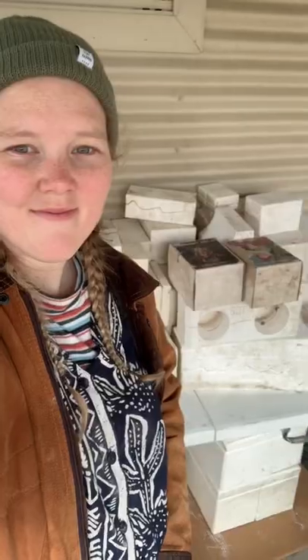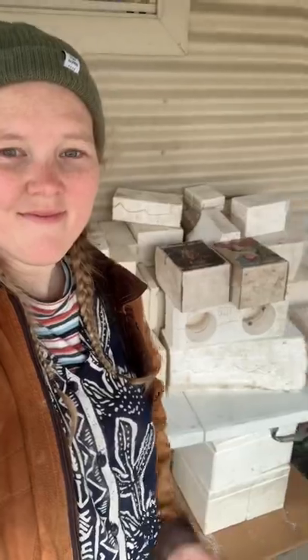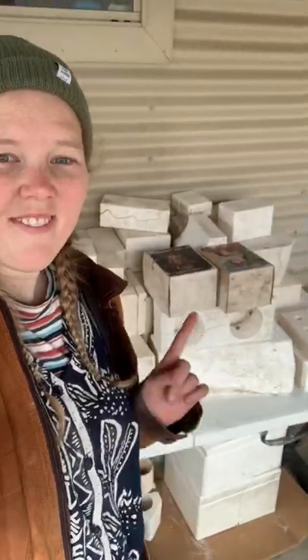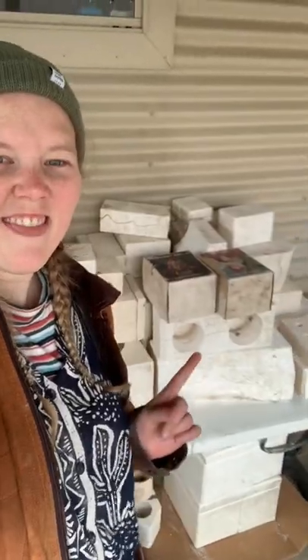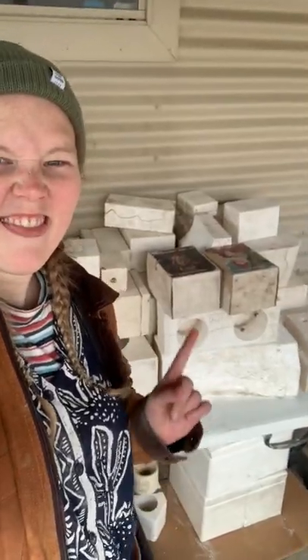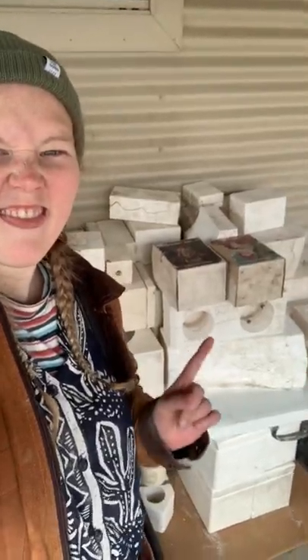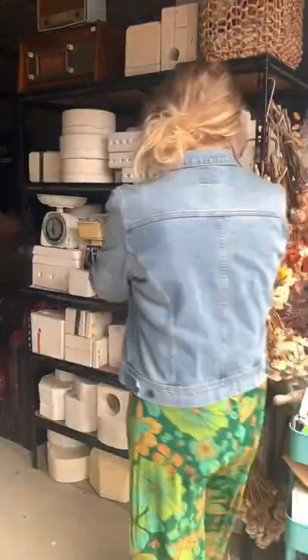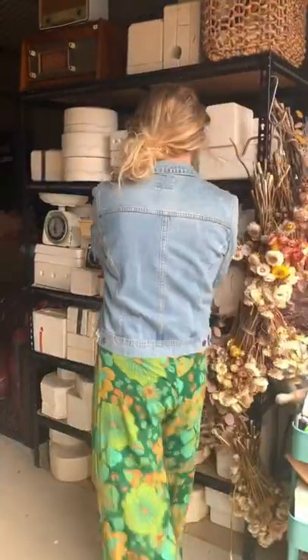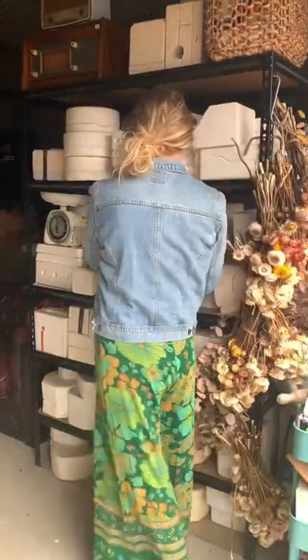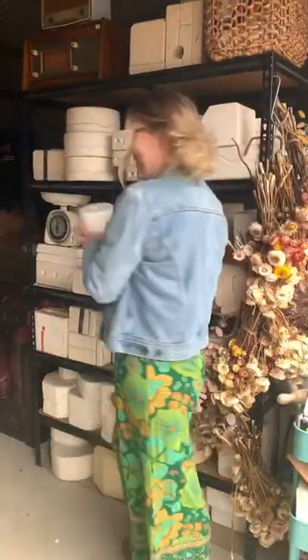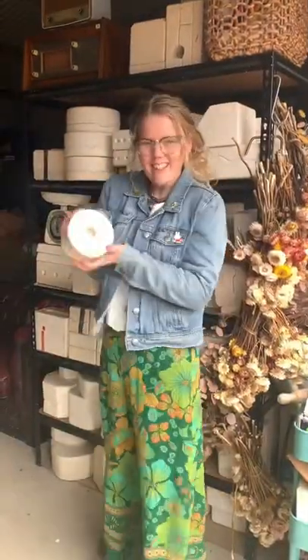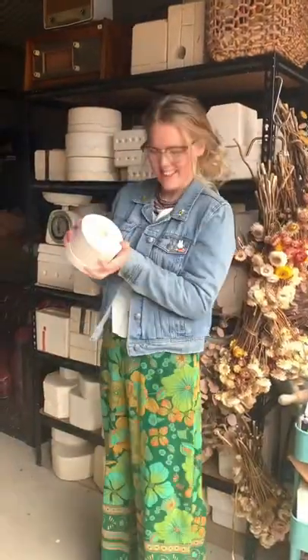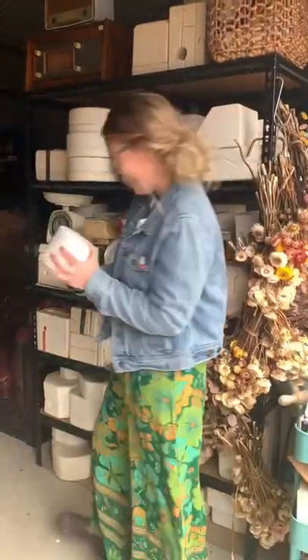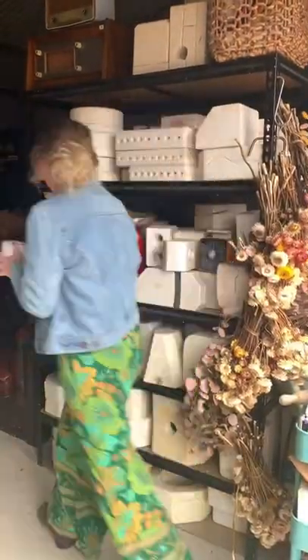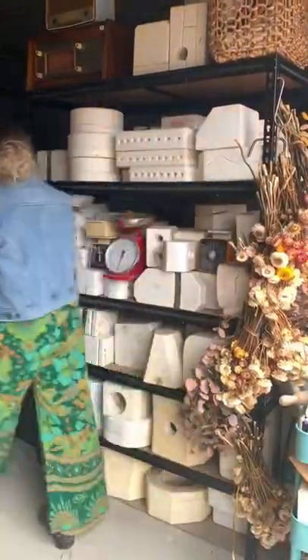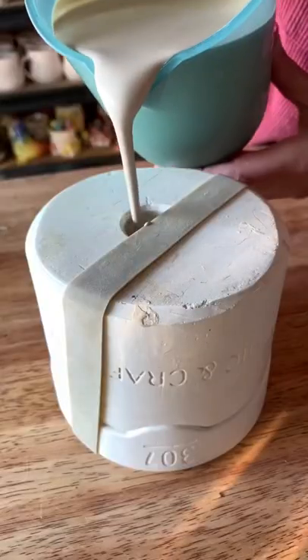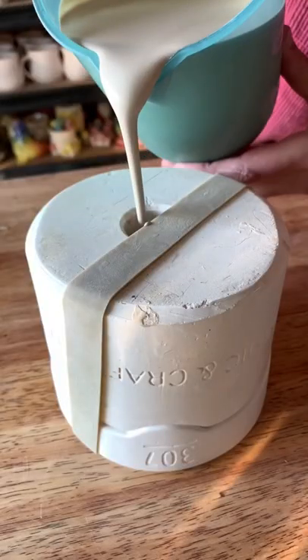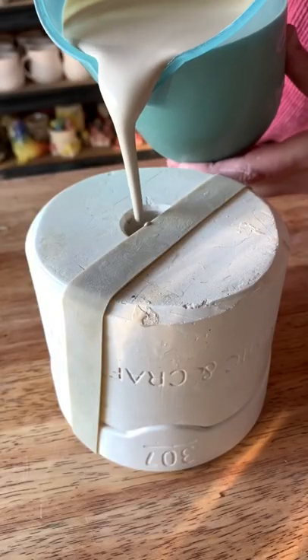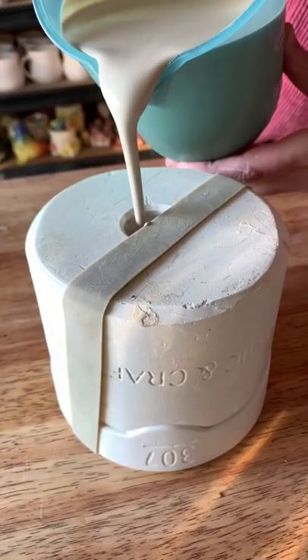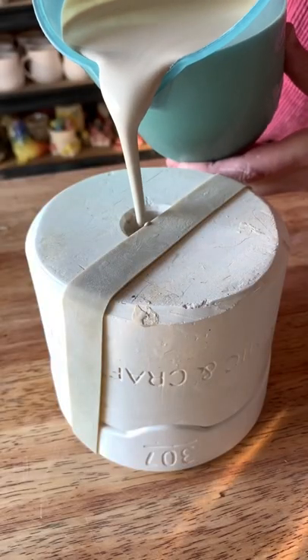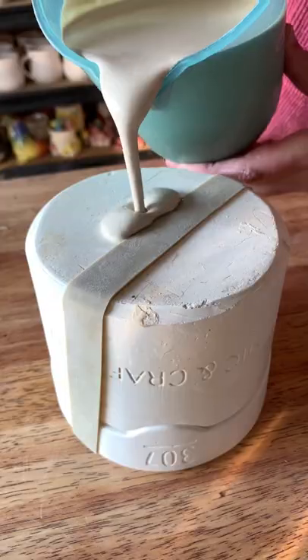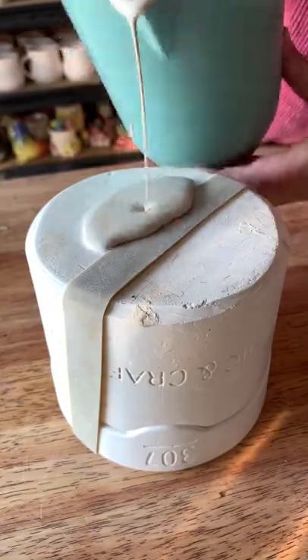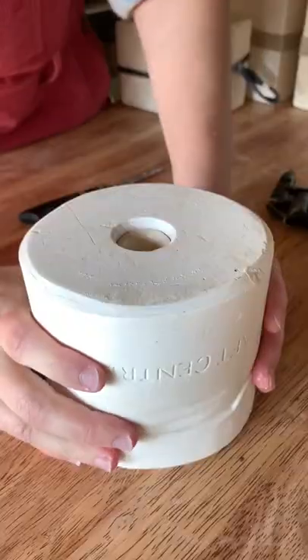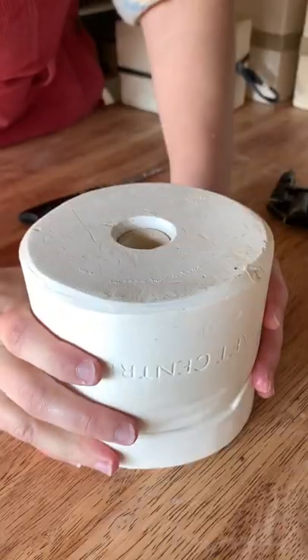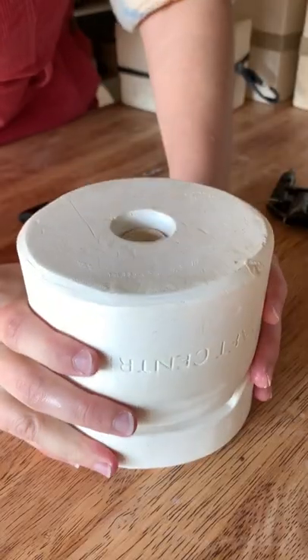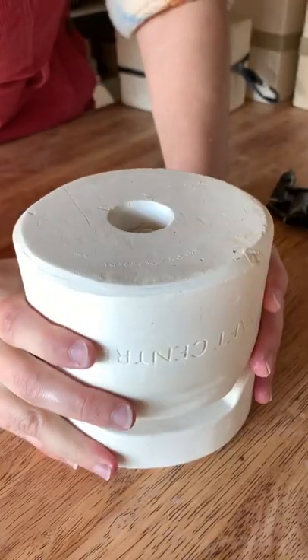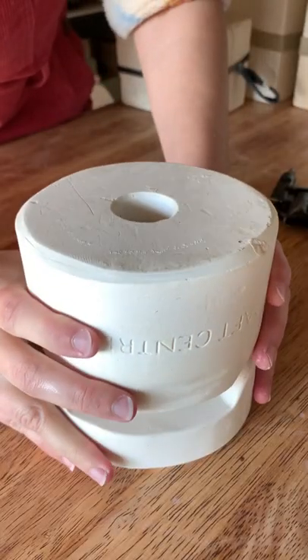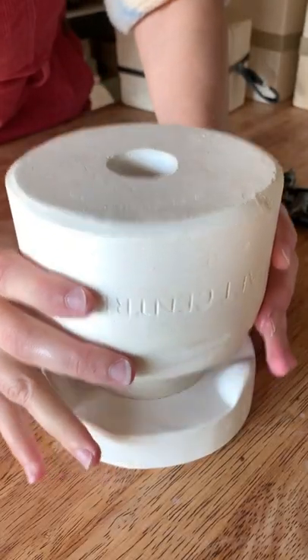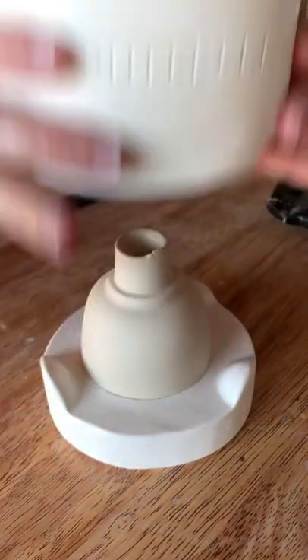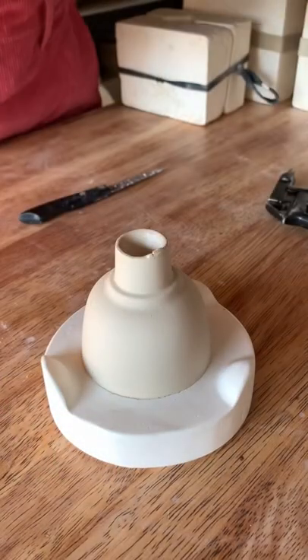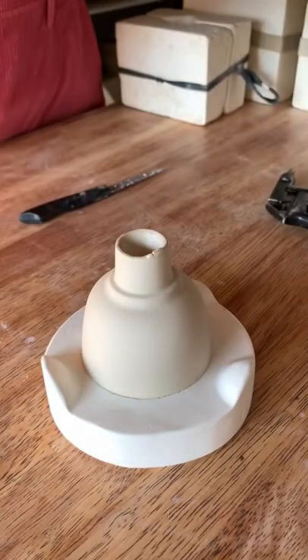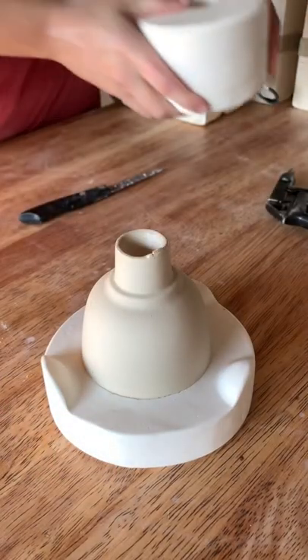This is part 30 of revealing what is inside these mystery molds I found on Gumtree. I pull this one up and reveal a tiny little handless teacup.